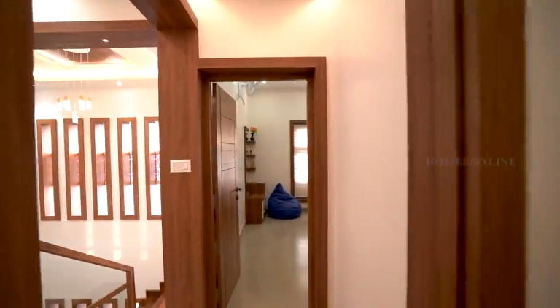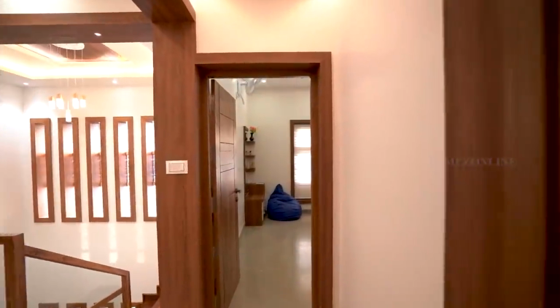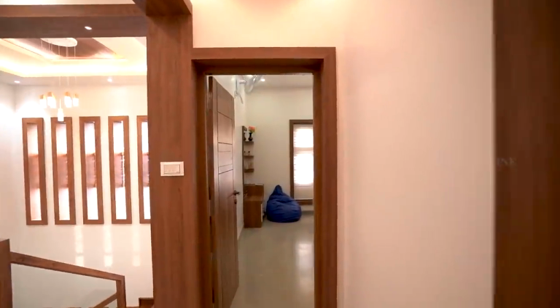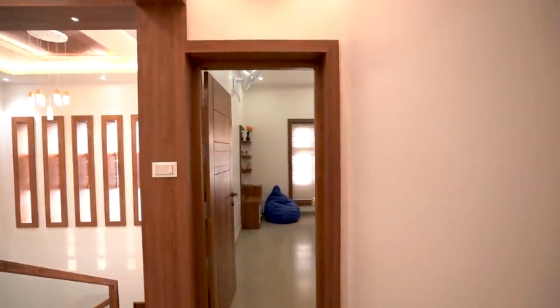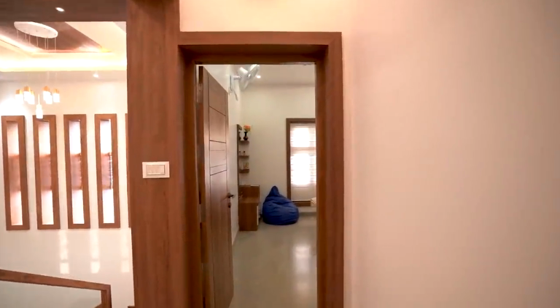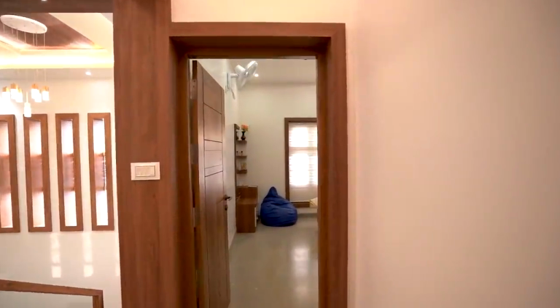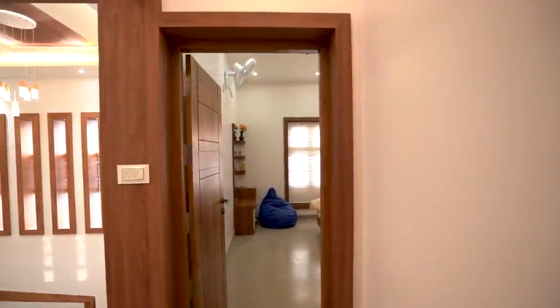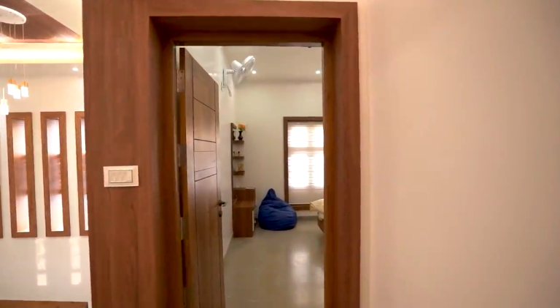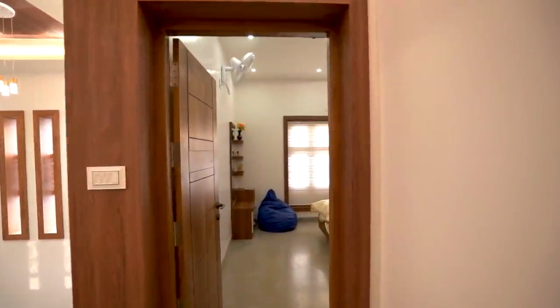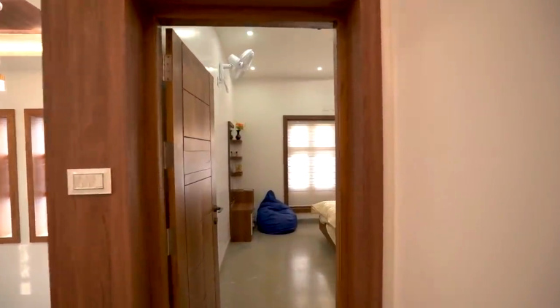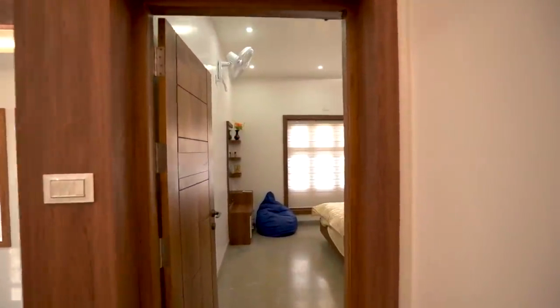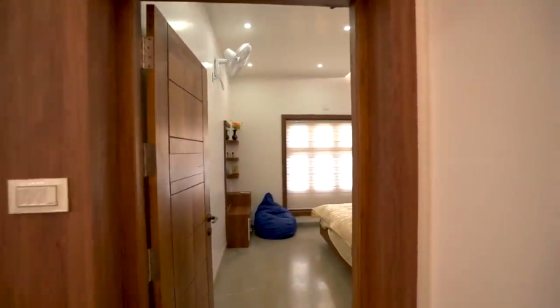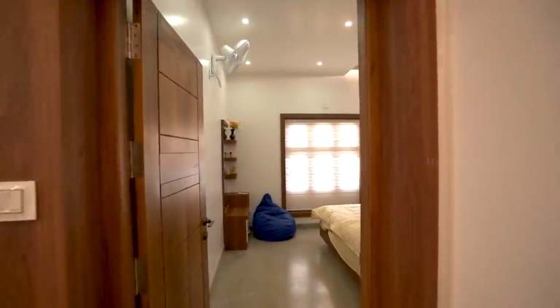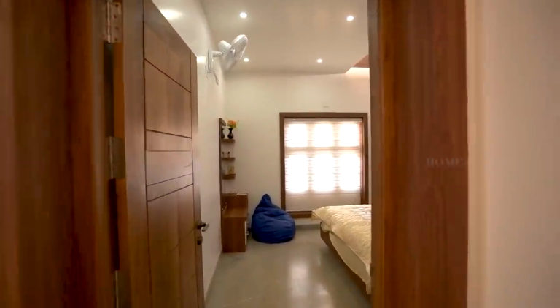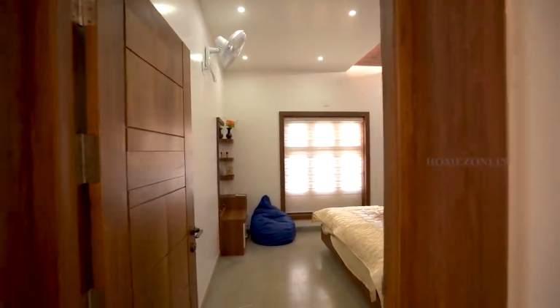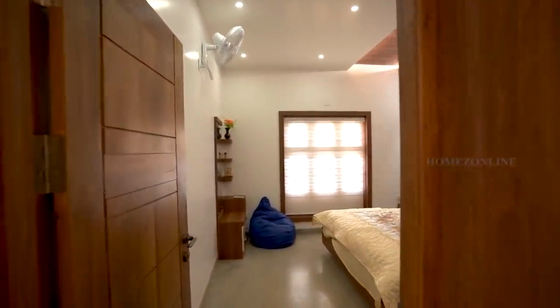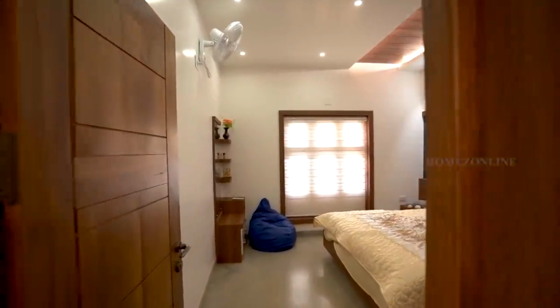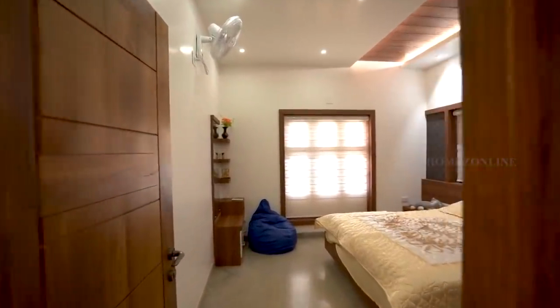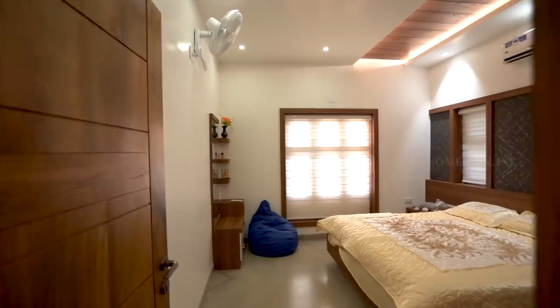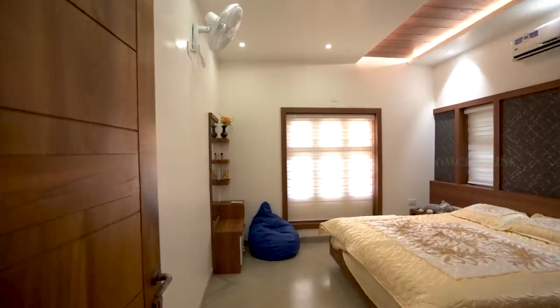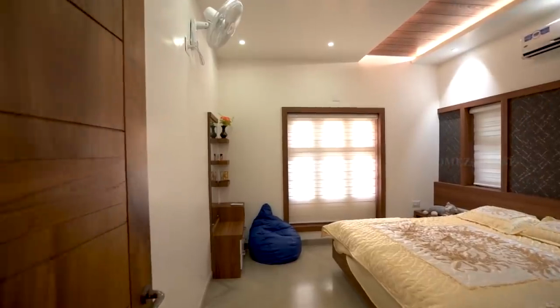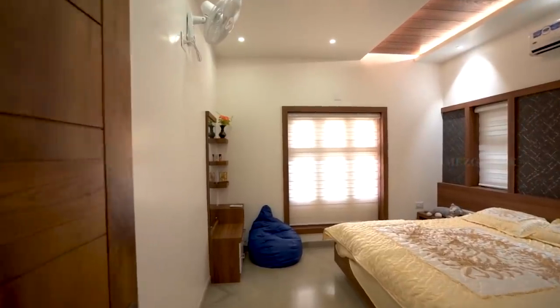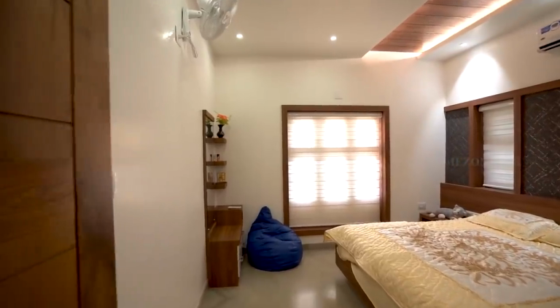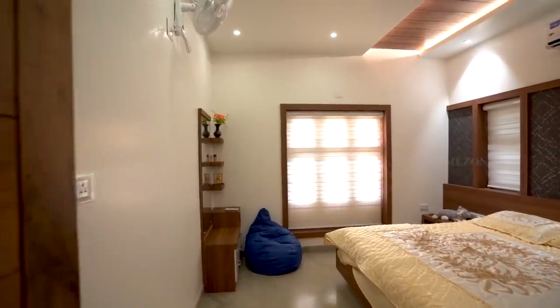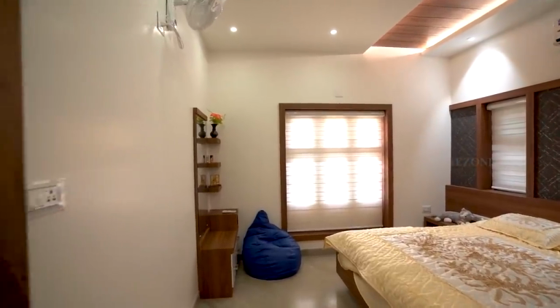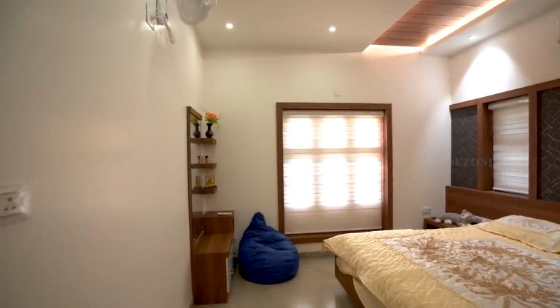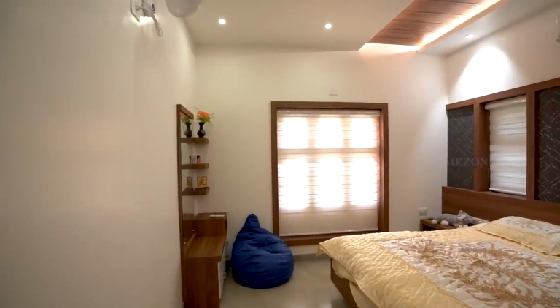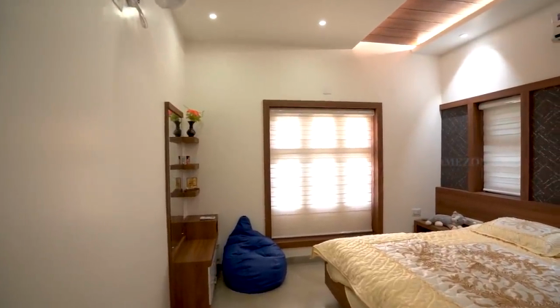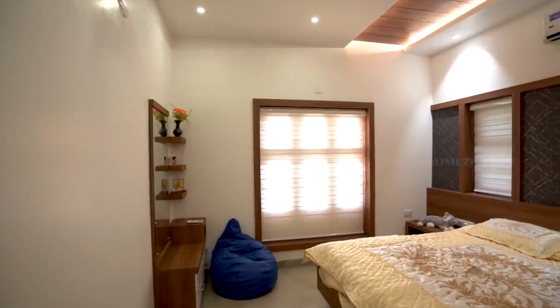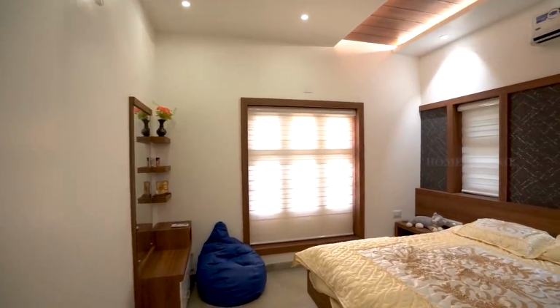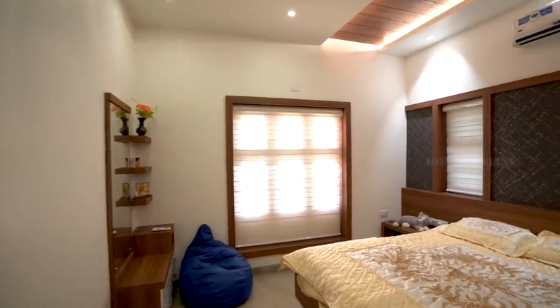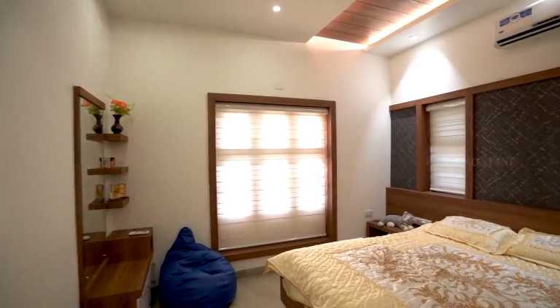This is the final bedroom with attached bath, dressing area, double cot bed and wardrobe.